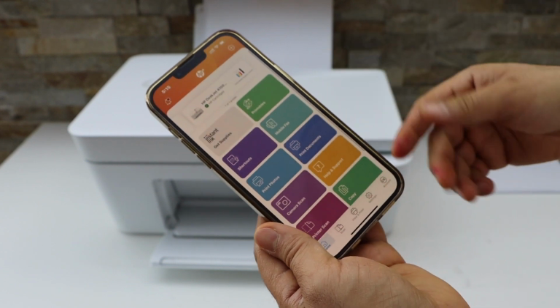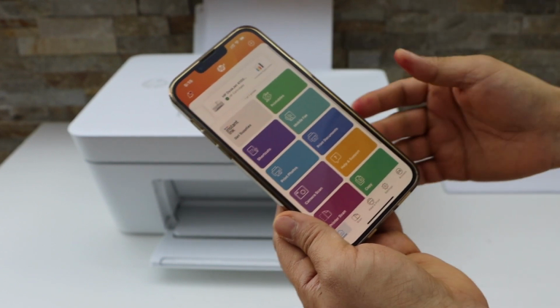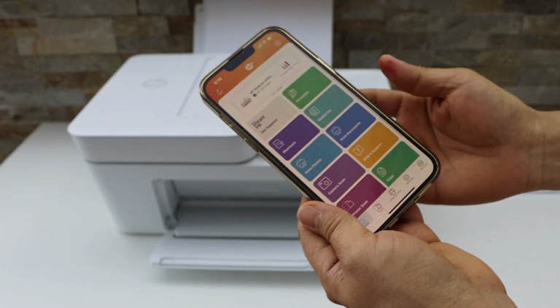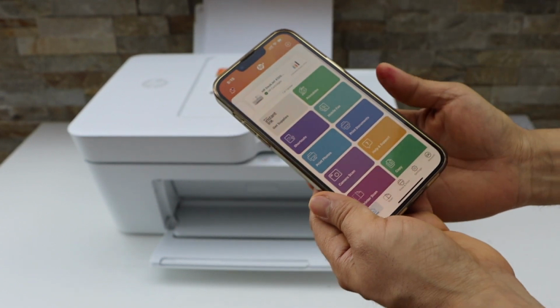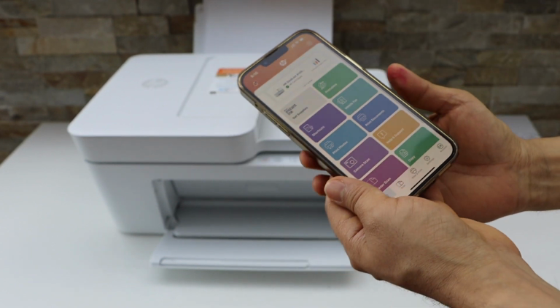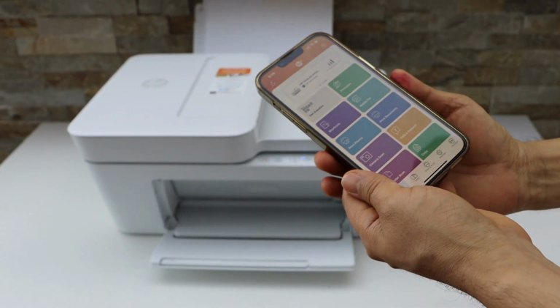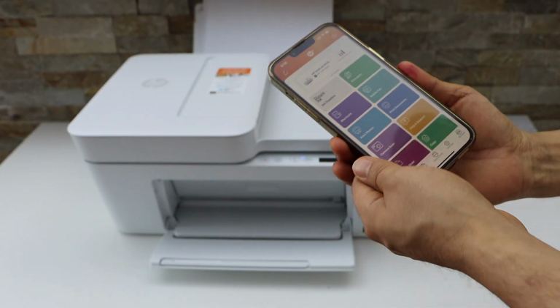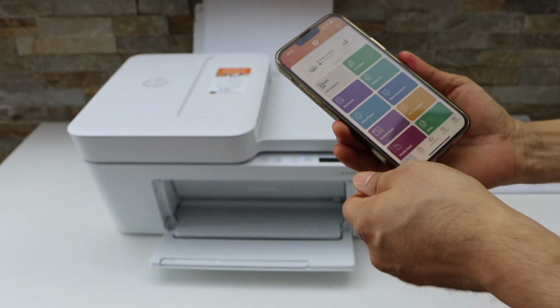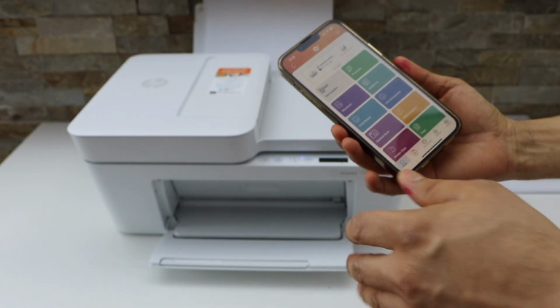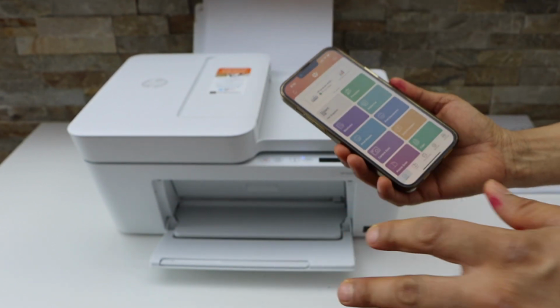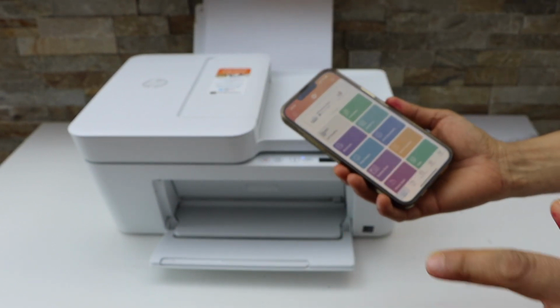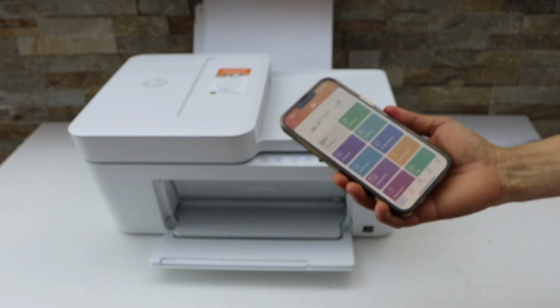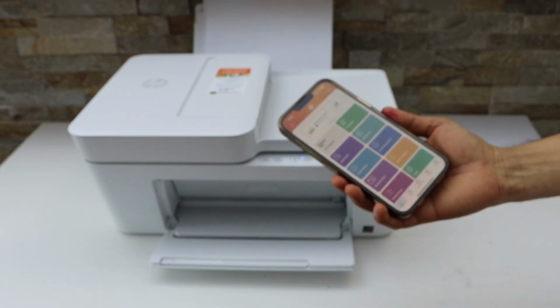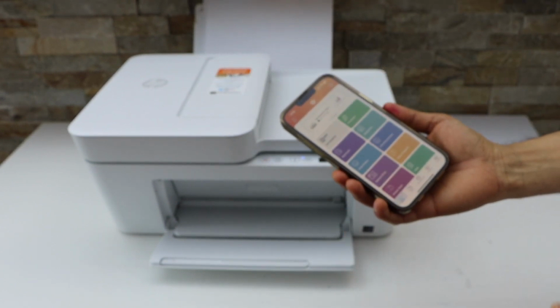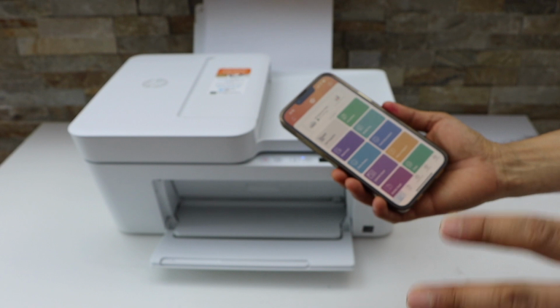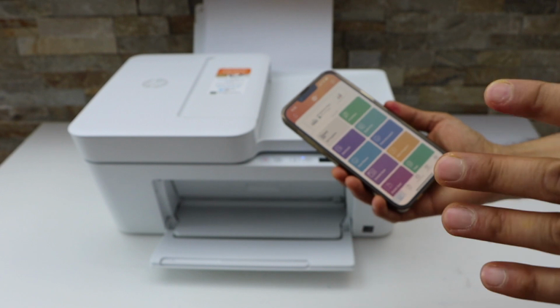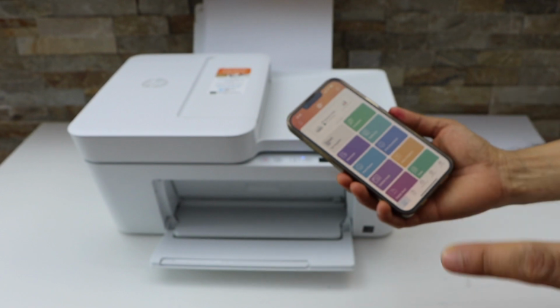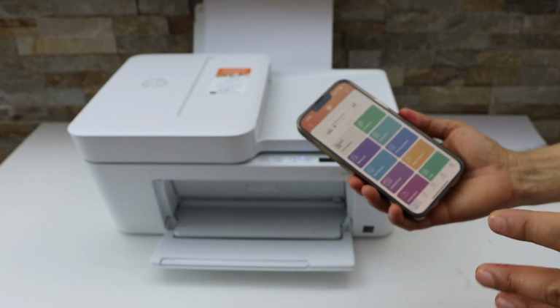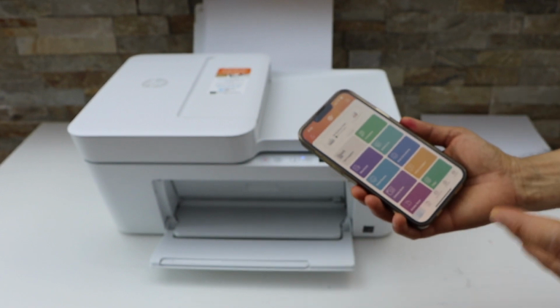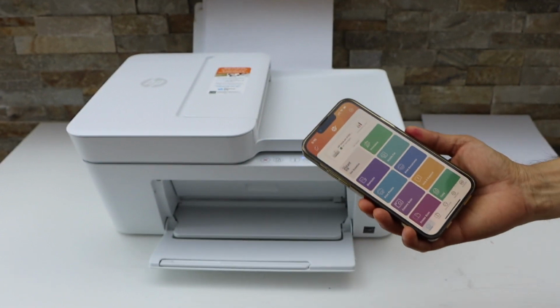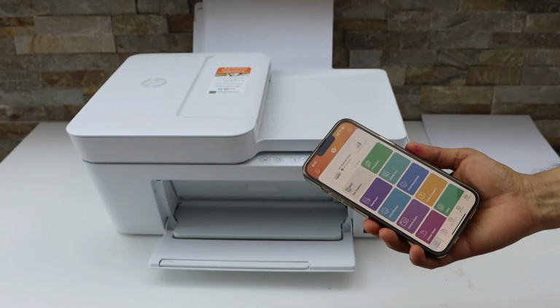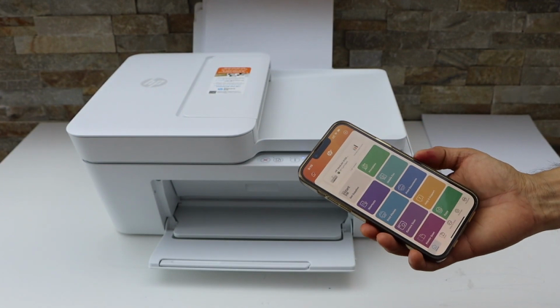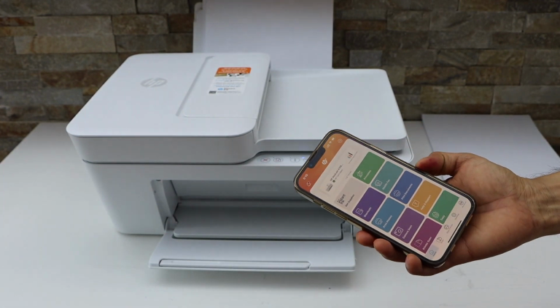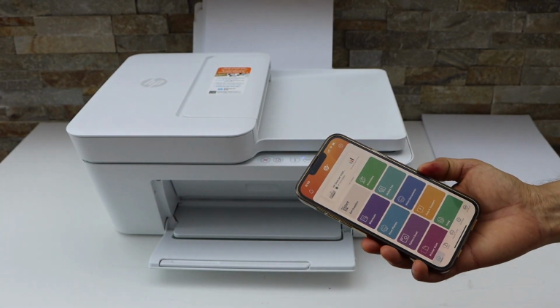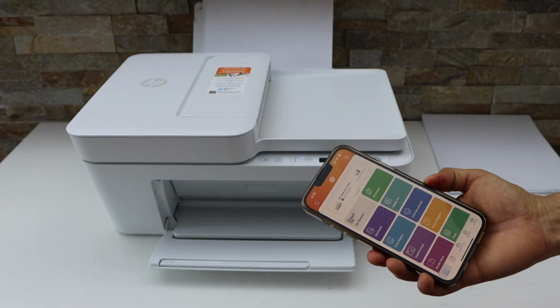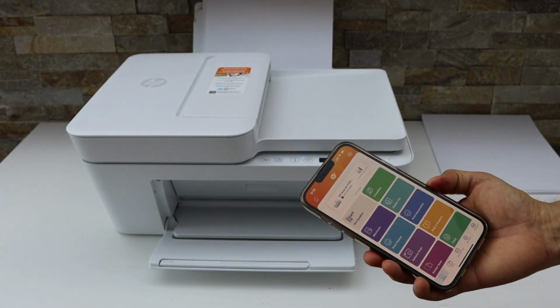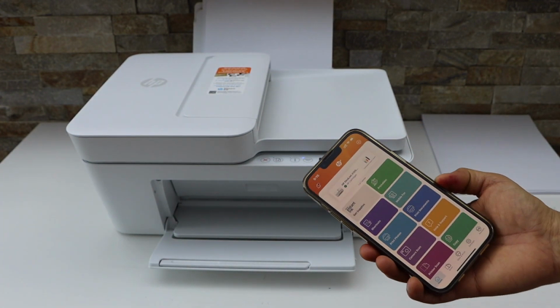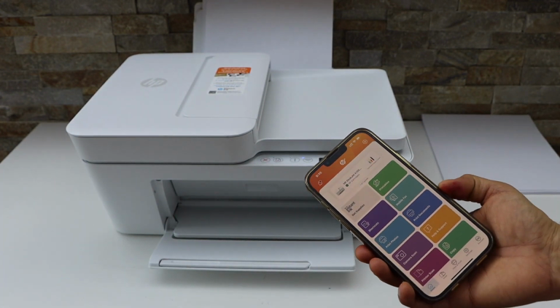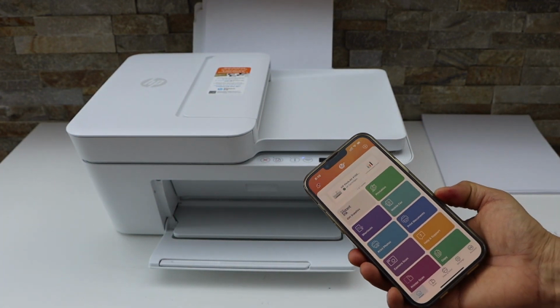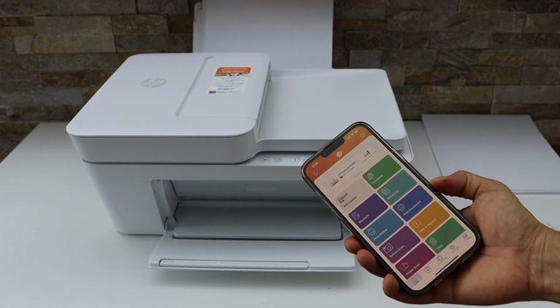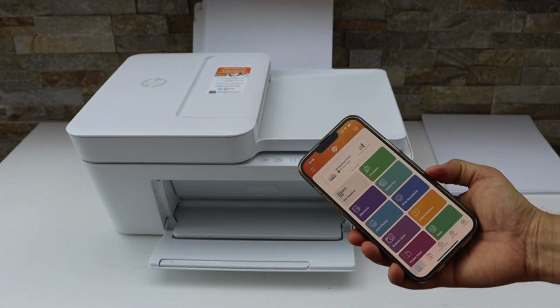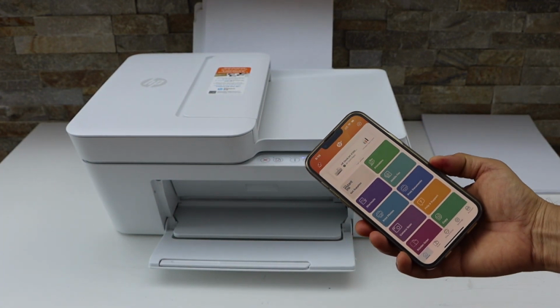So this is how we do the Wi-Fi setup of this printer. Thanks for watching.